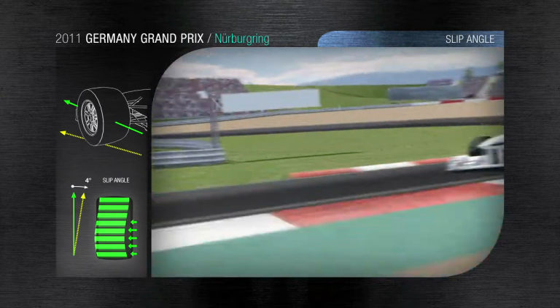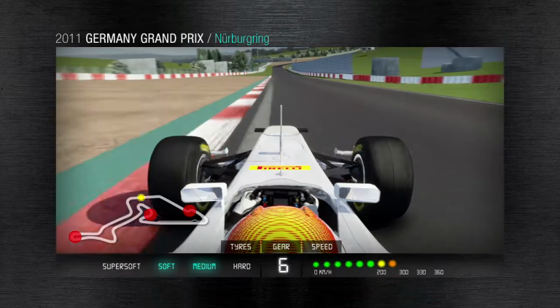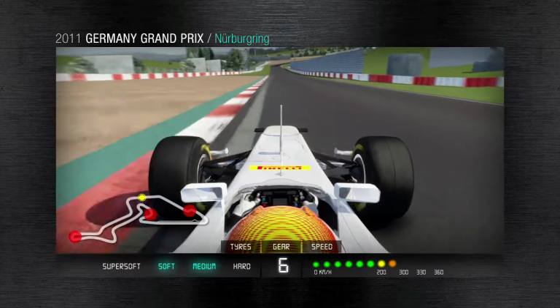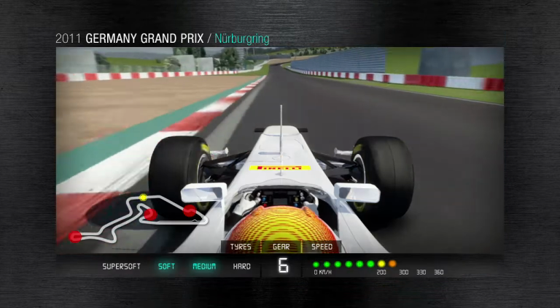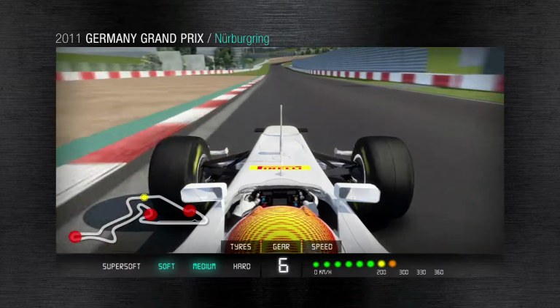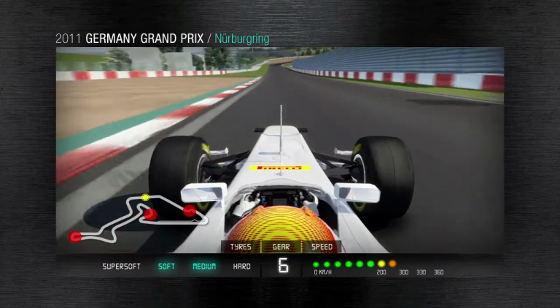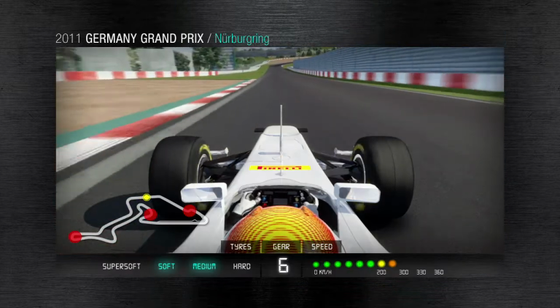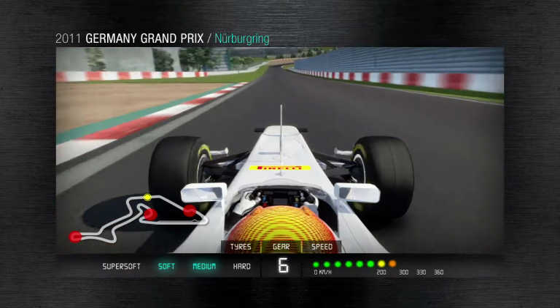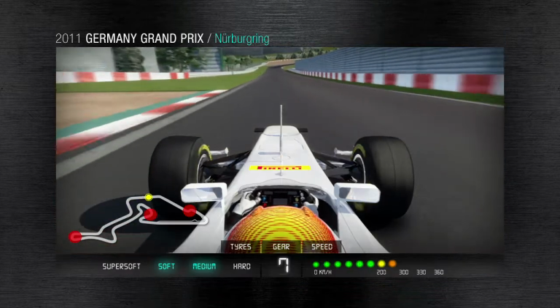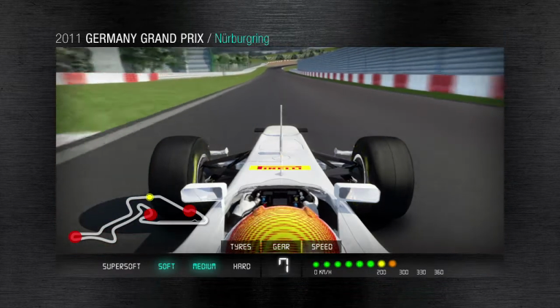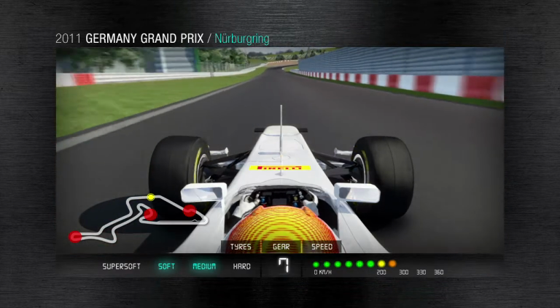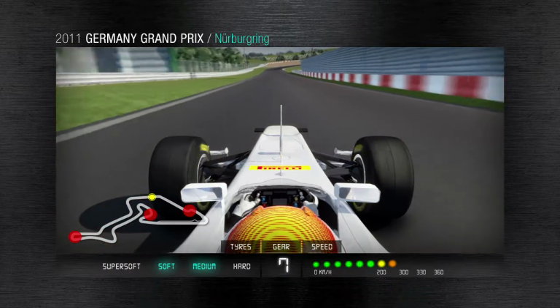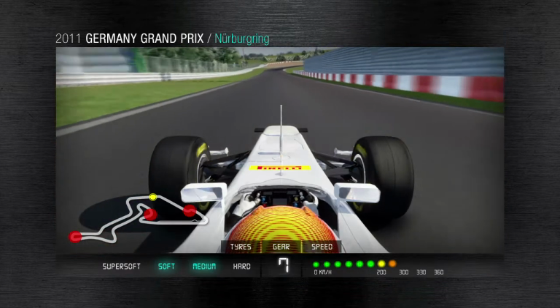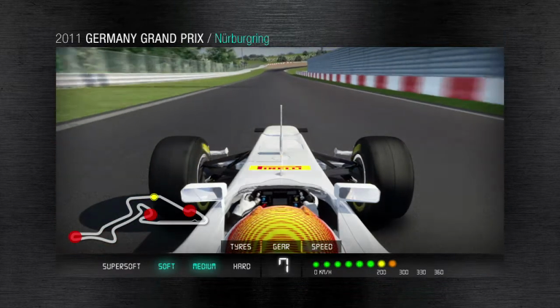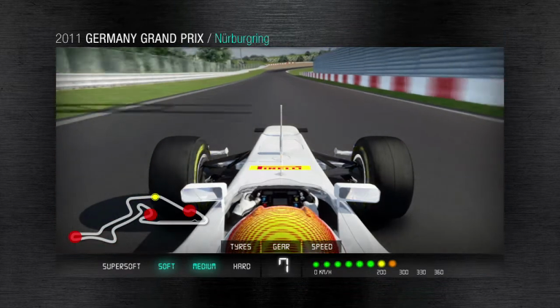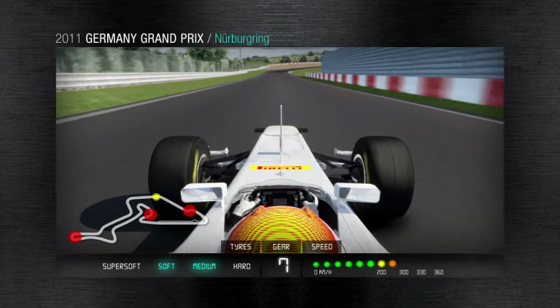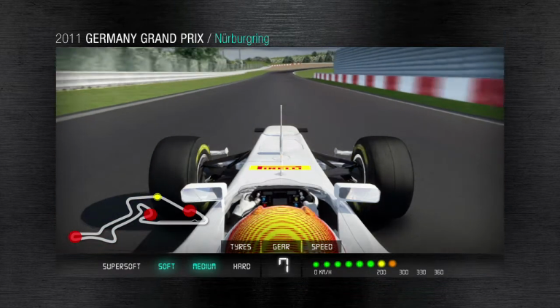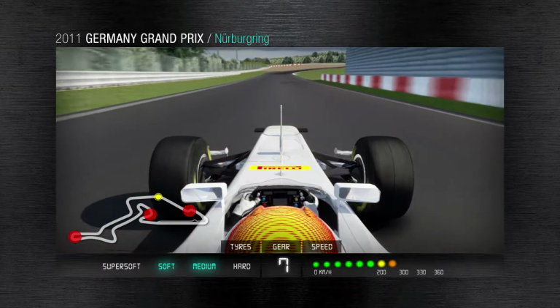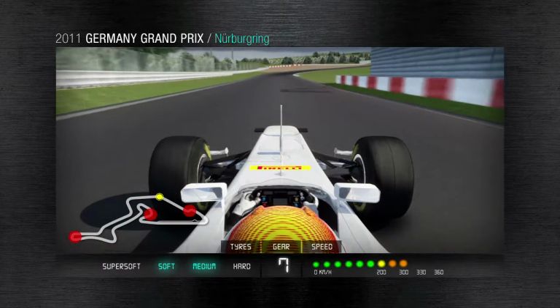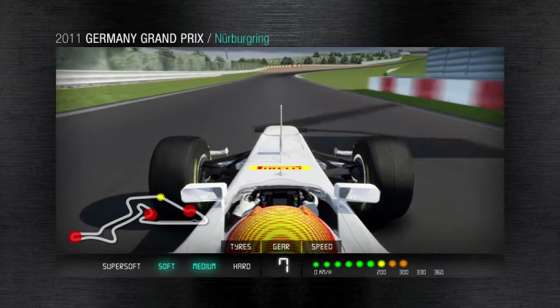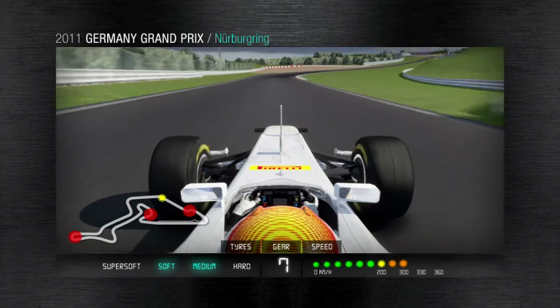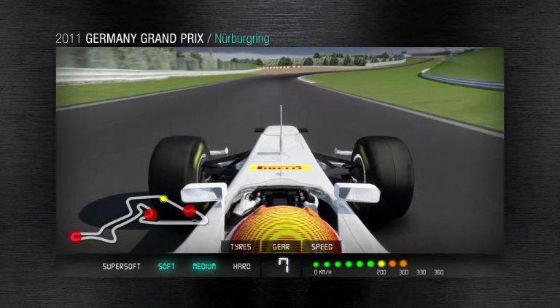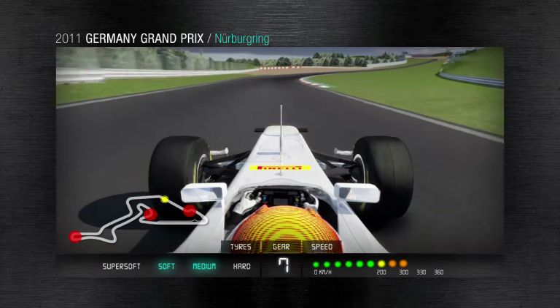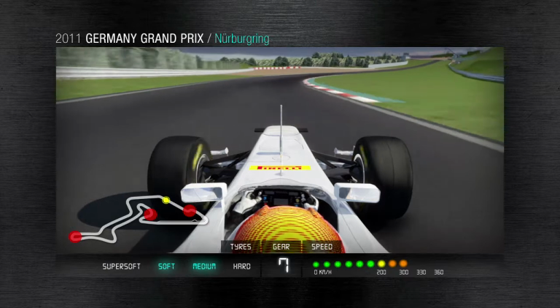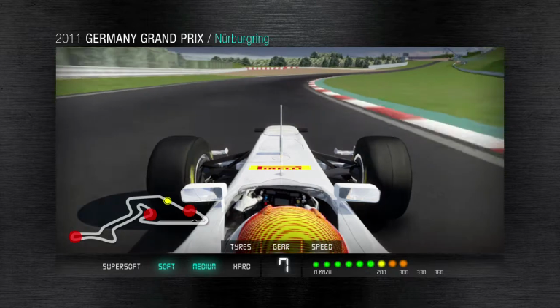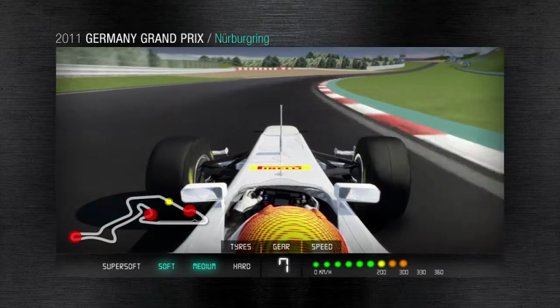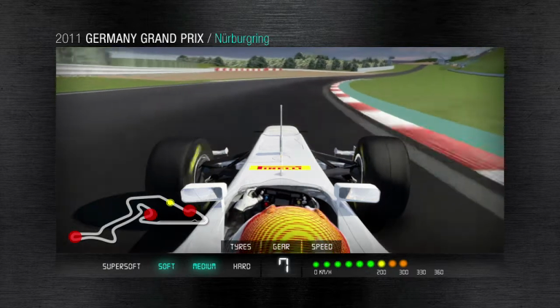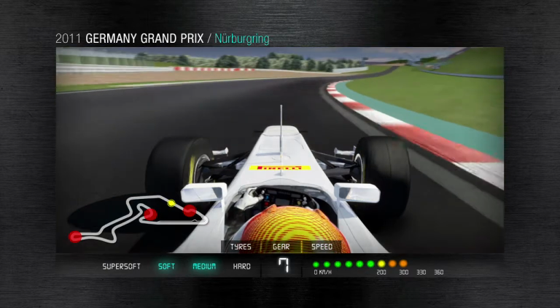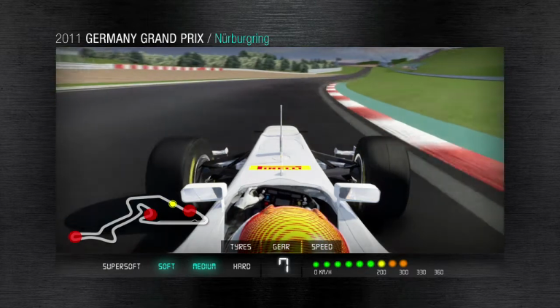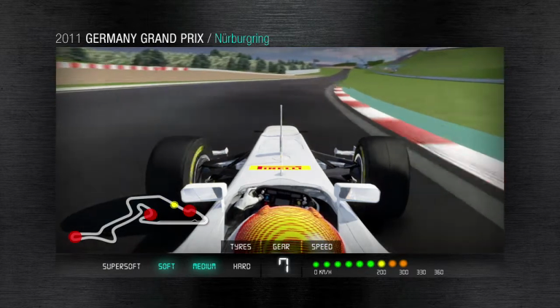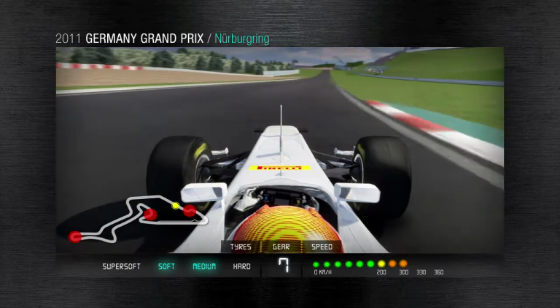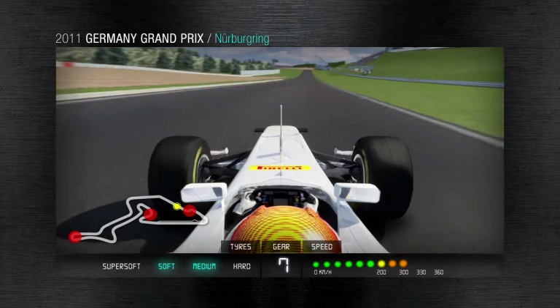In the final part of the circuit, which is very fast, the drivers use curves to unlock the maximum power from the engine and reach a top speed of 300 kph.